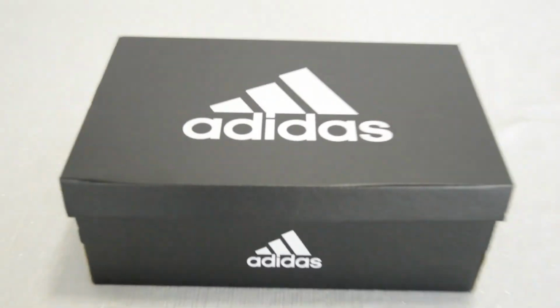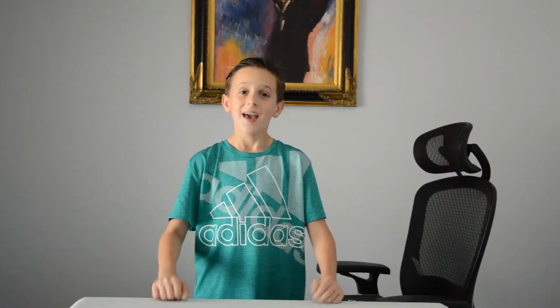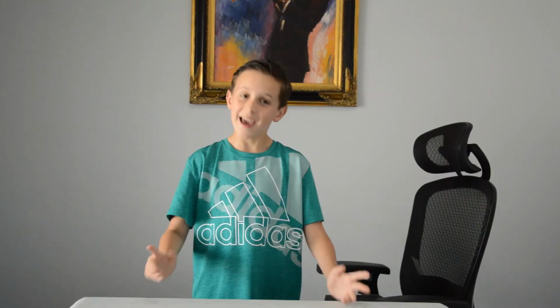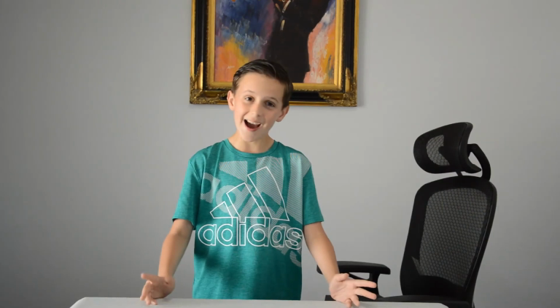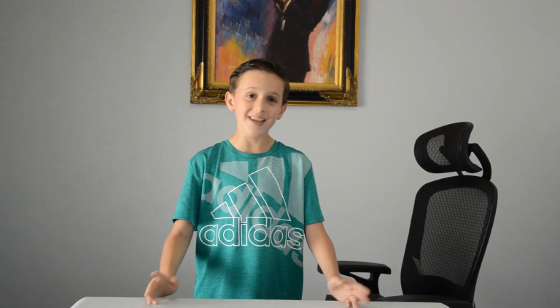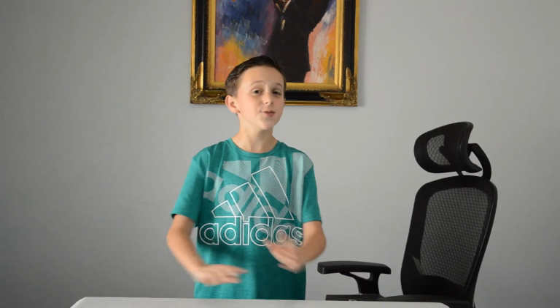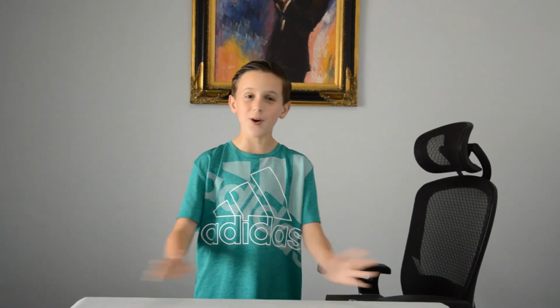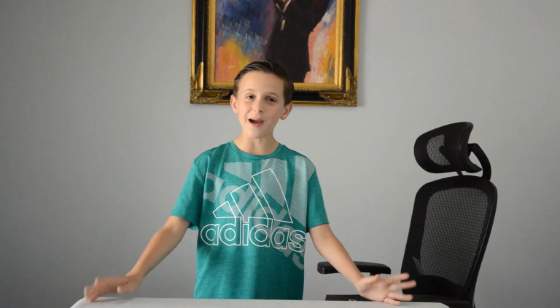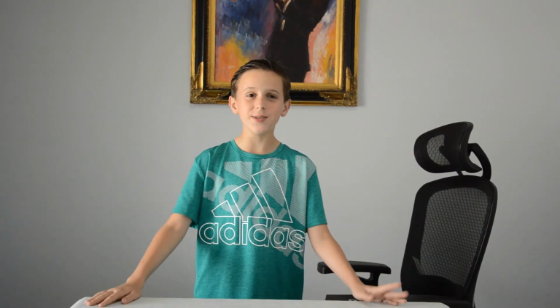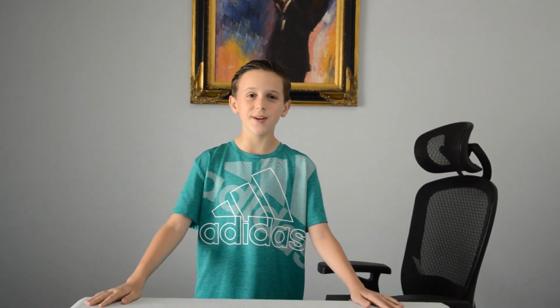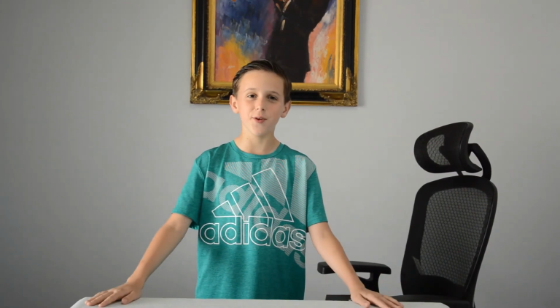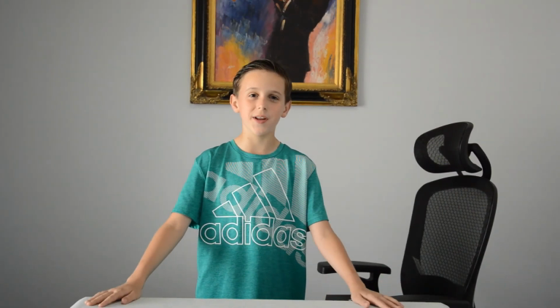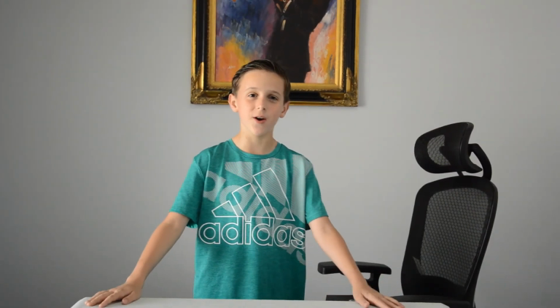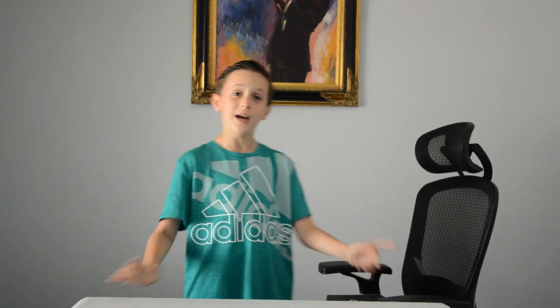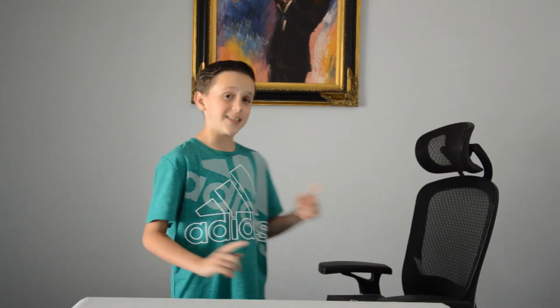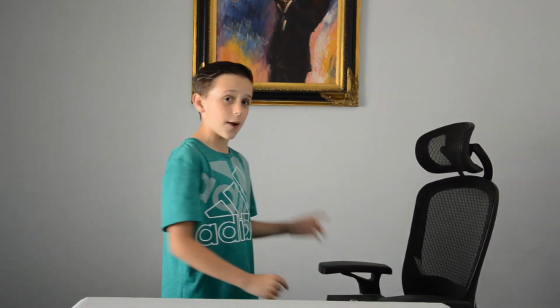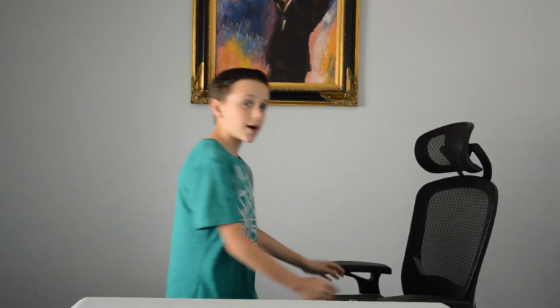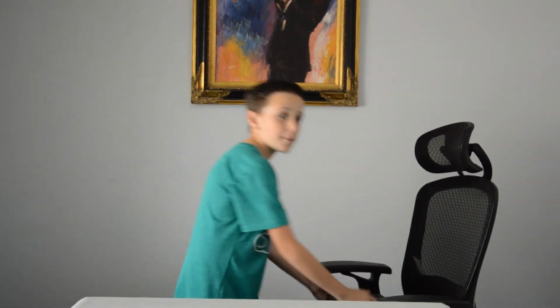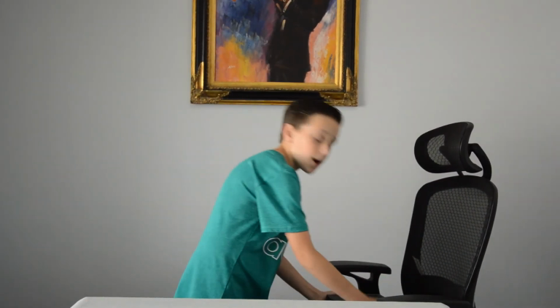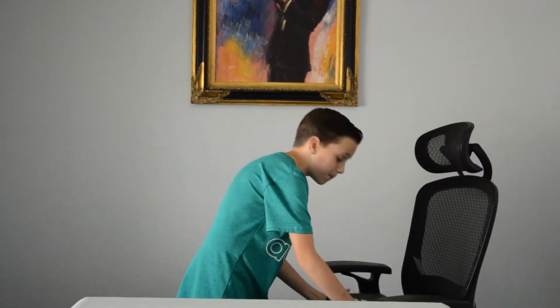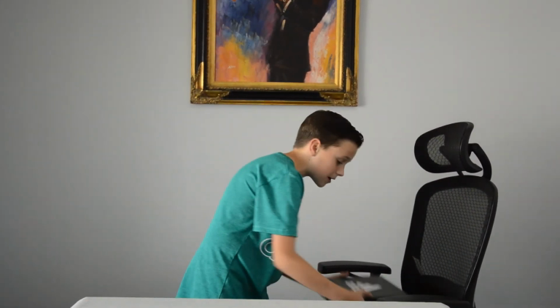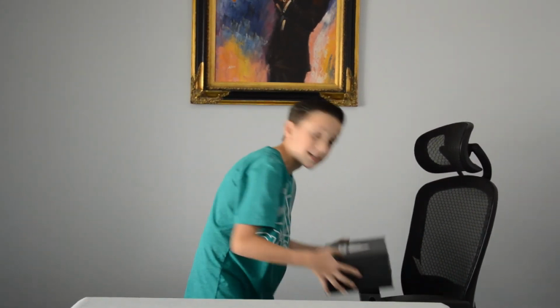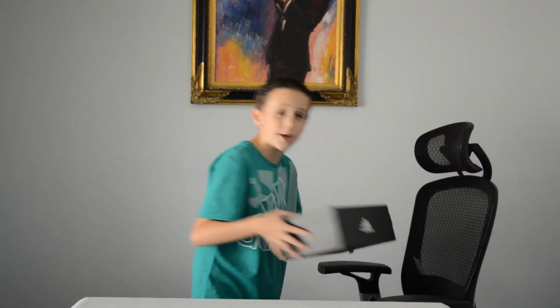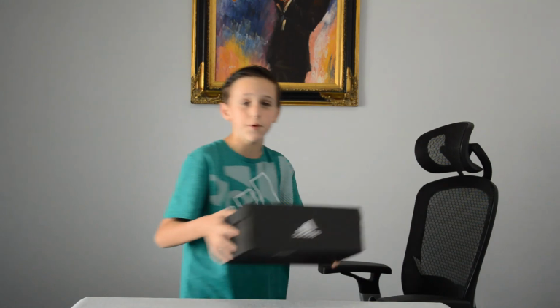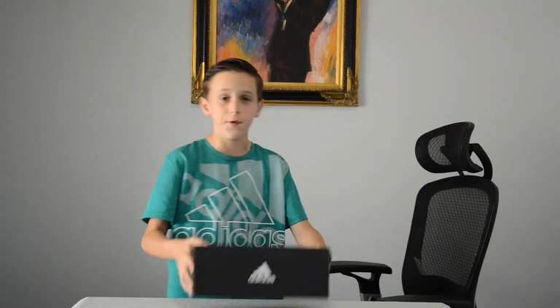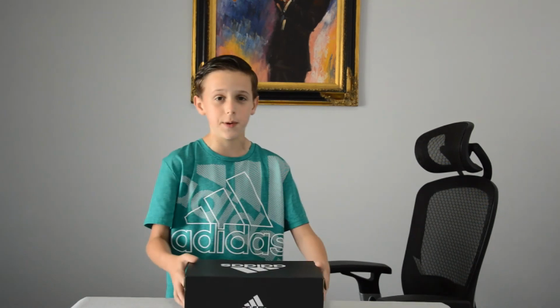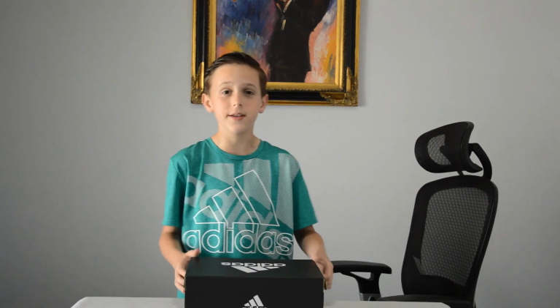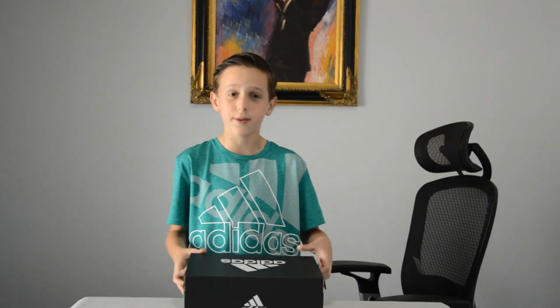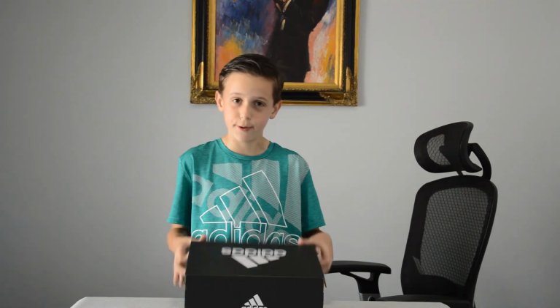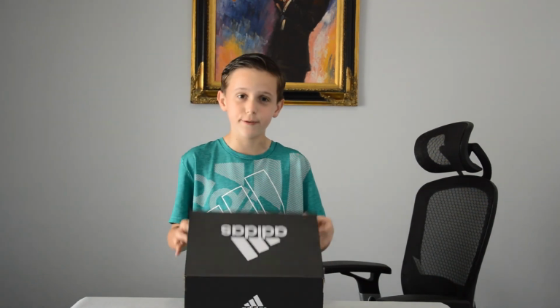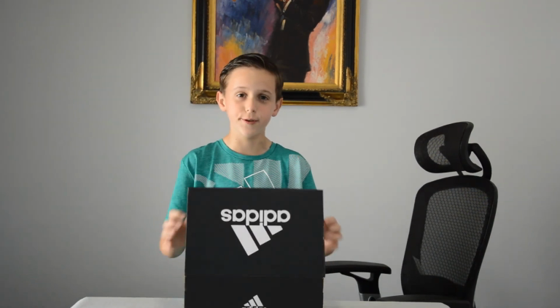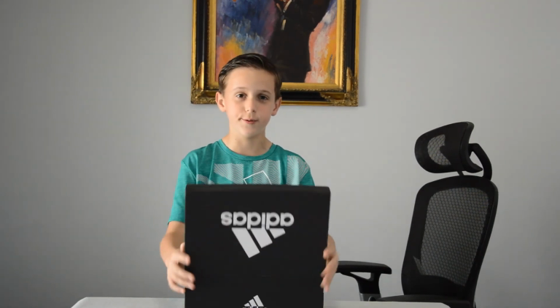Hey guys, welcome back to another video. Today we're going to be unboxing and reviewing some new shoes.